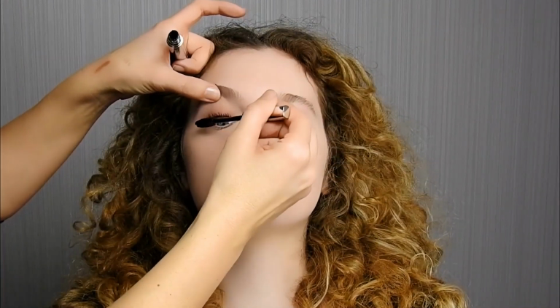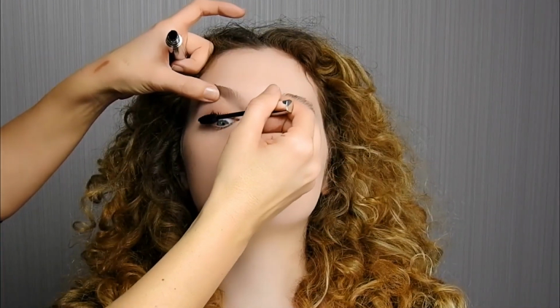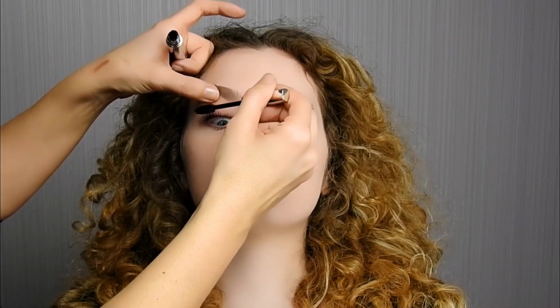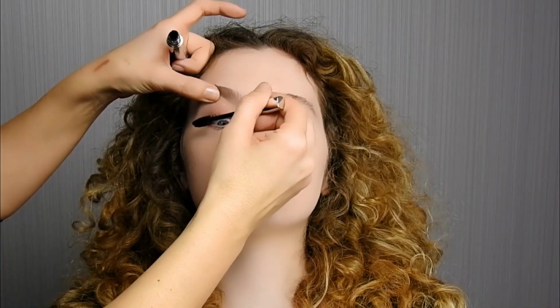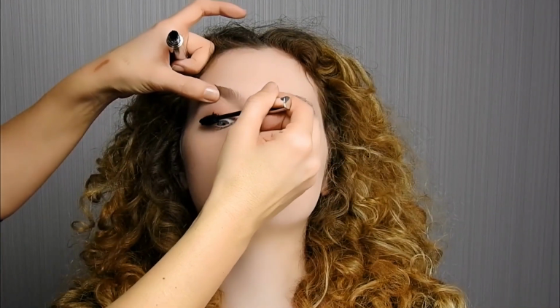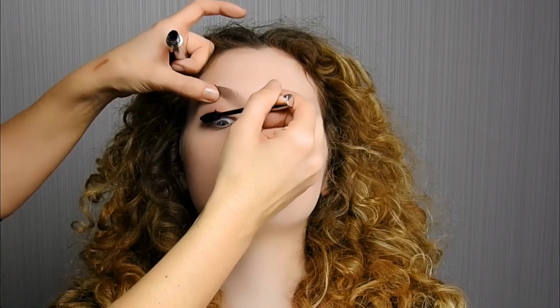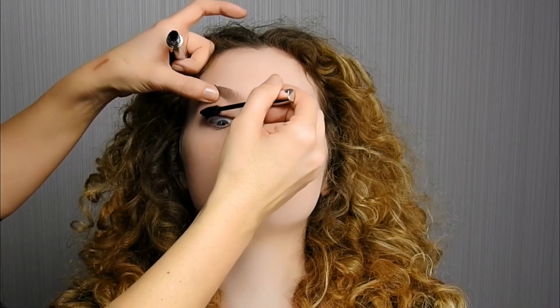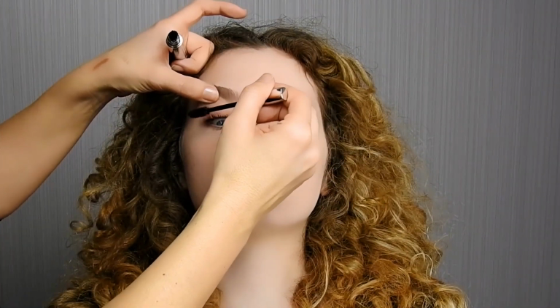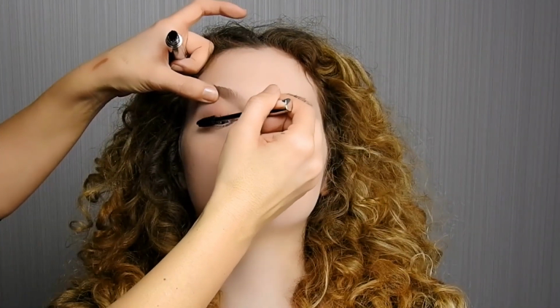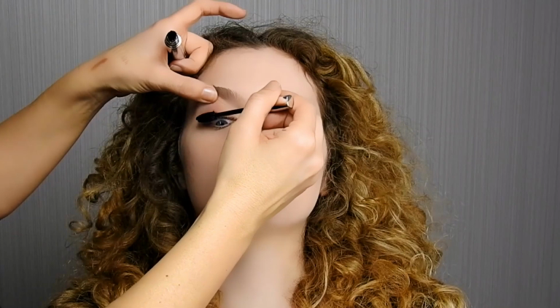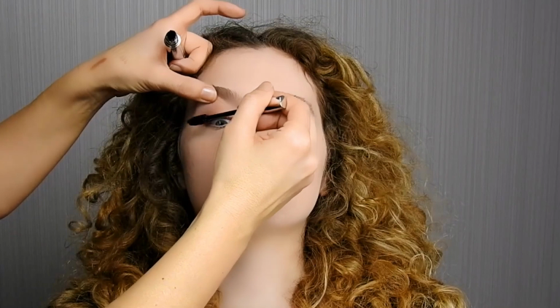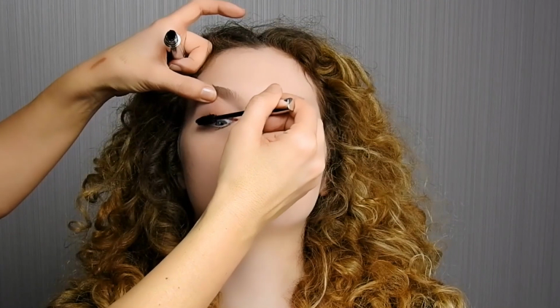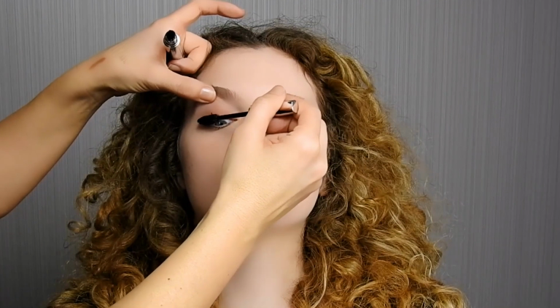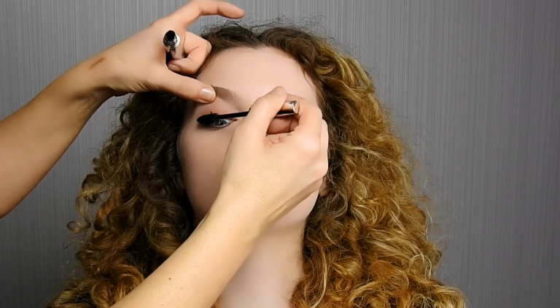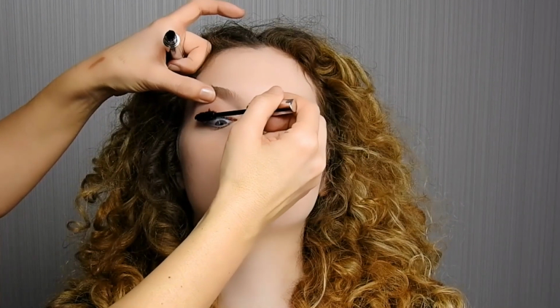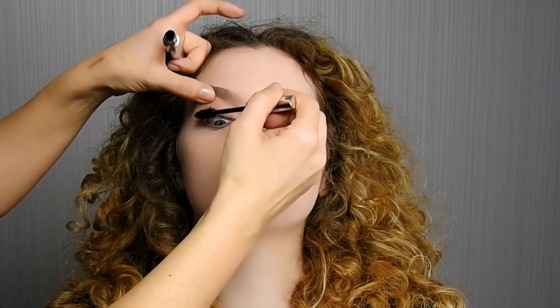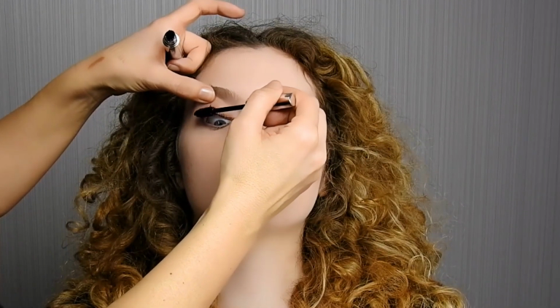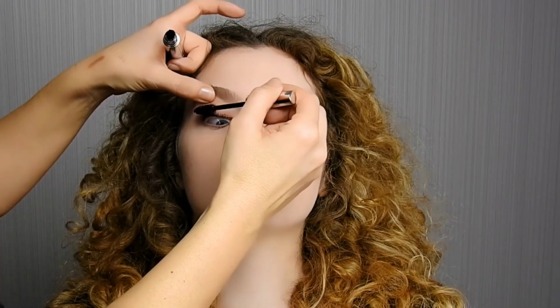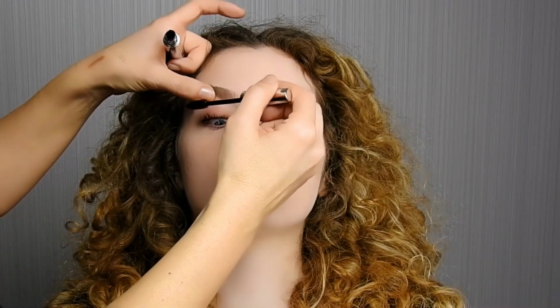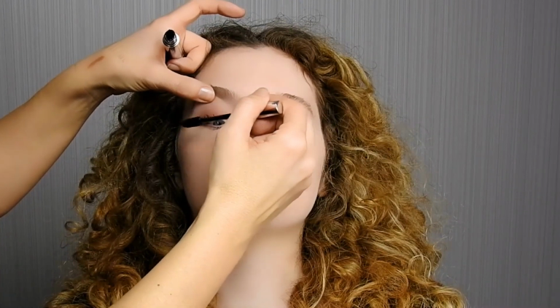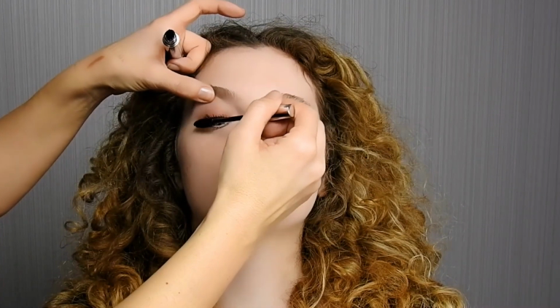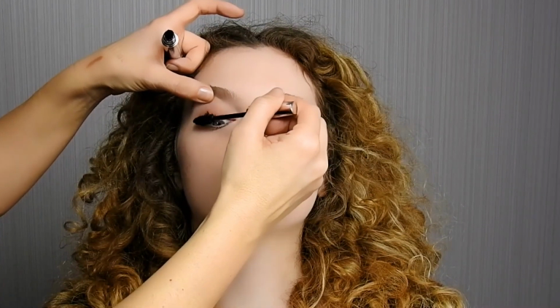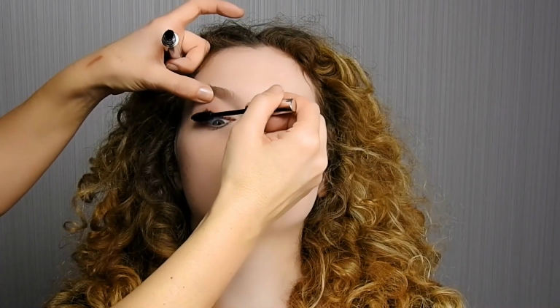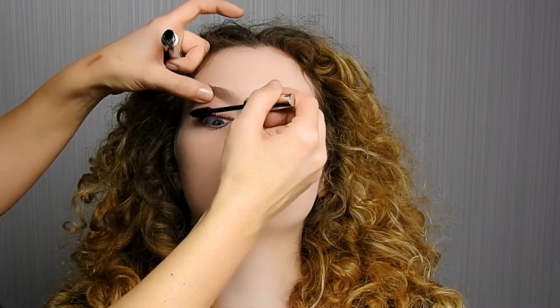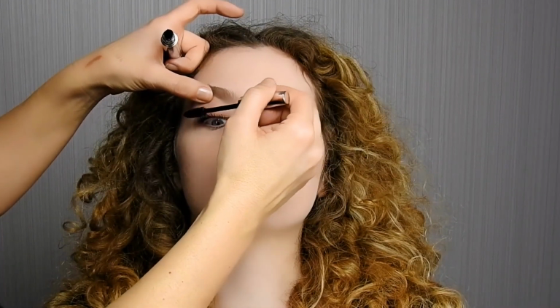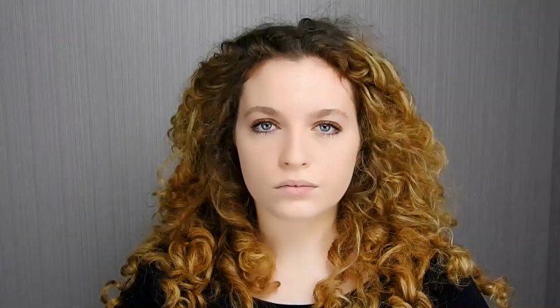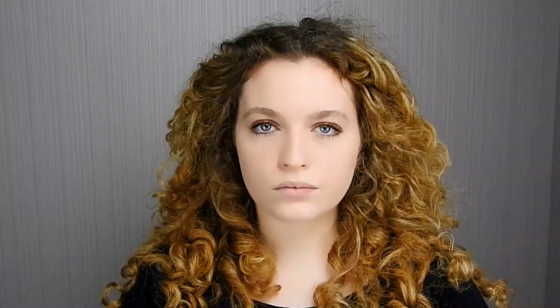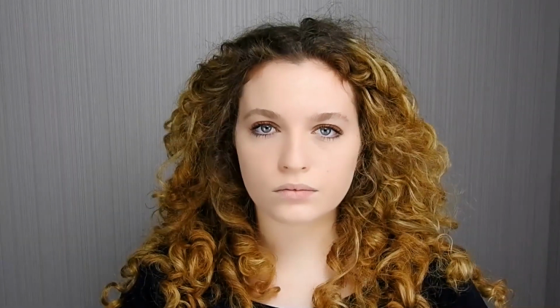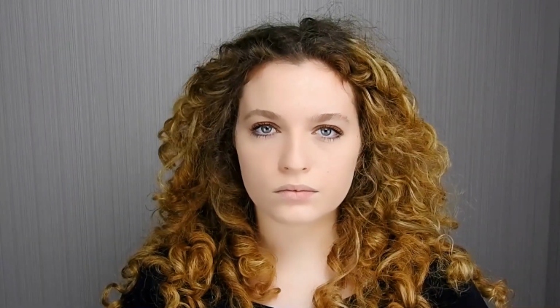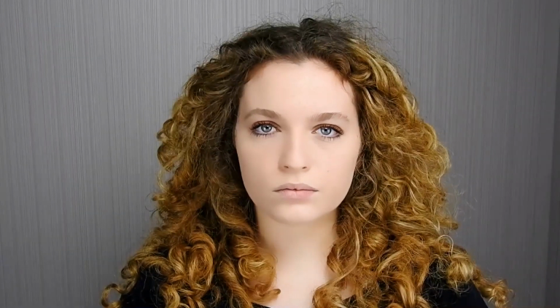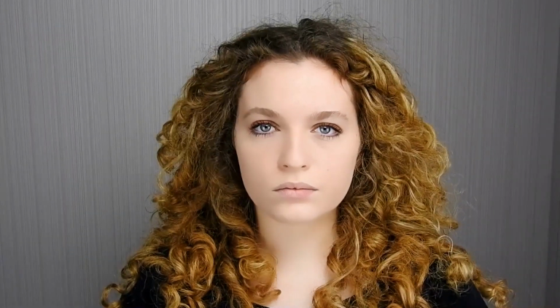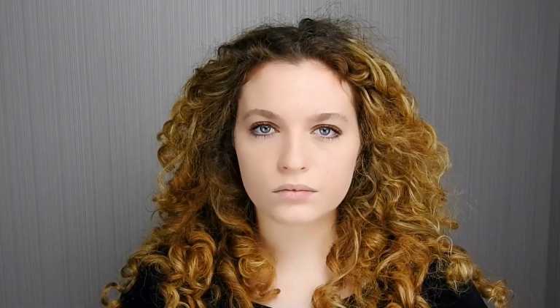Applicare anche sulle ciglia inferiori per un effetto ancora più definito. Sguardo magnetico assicurato.